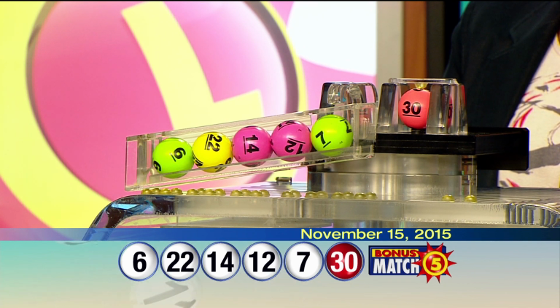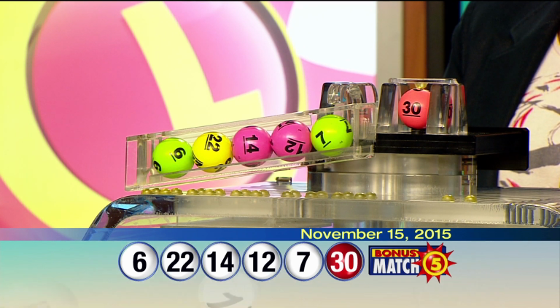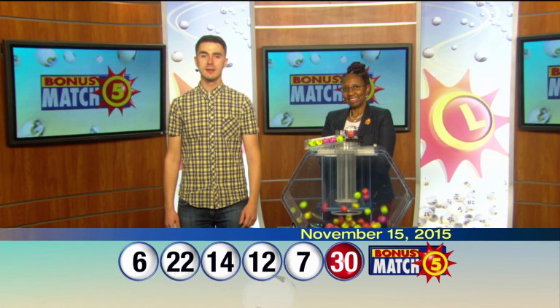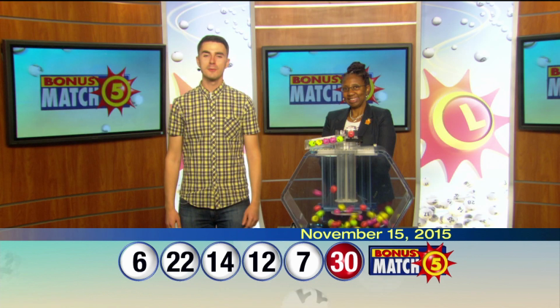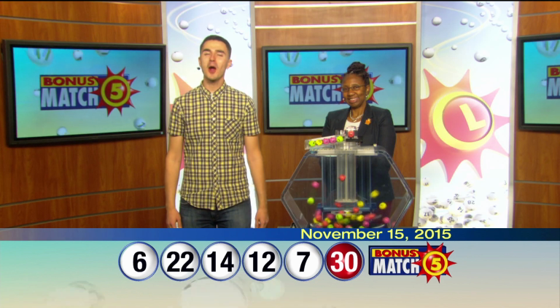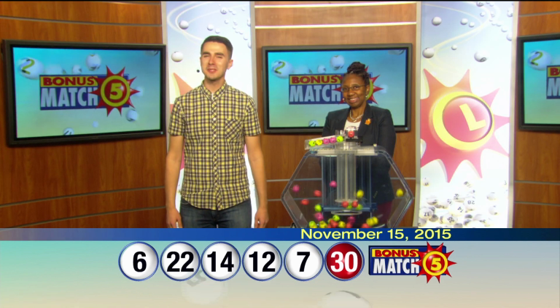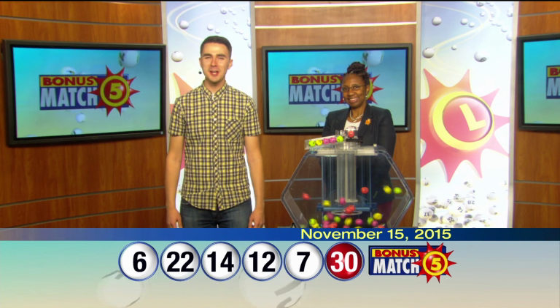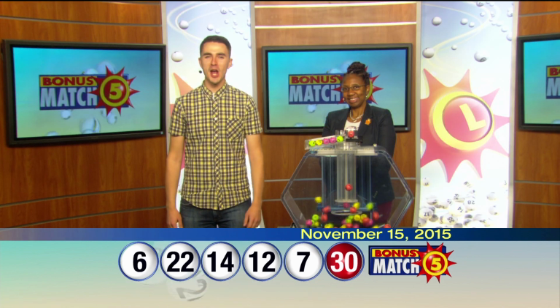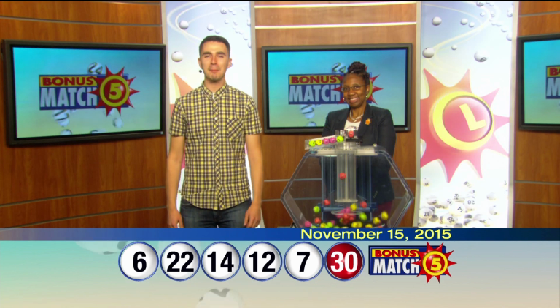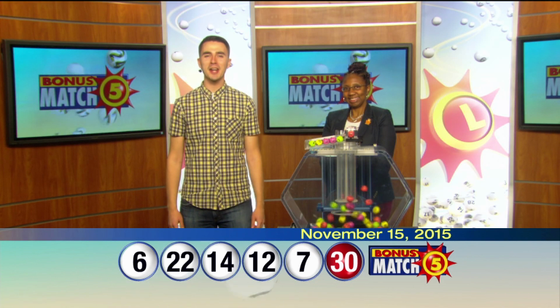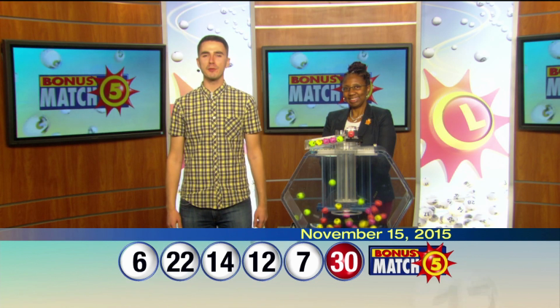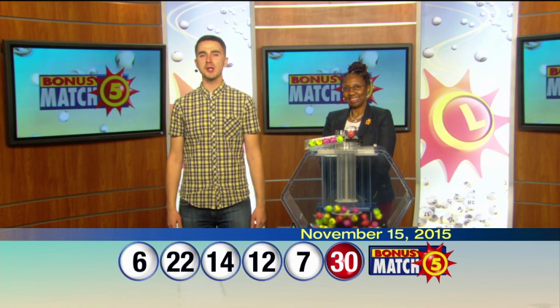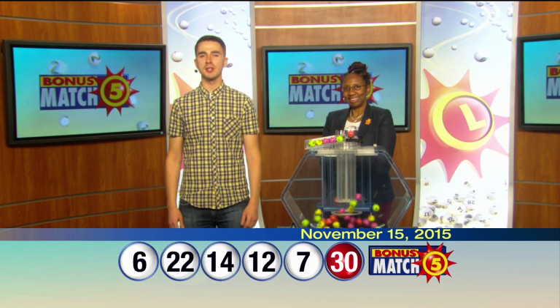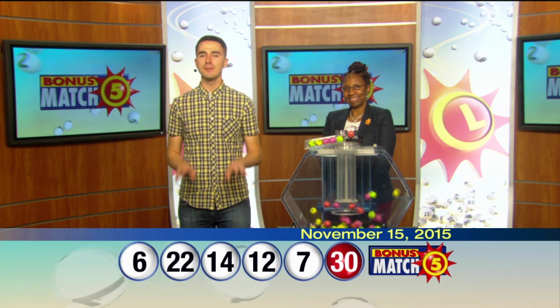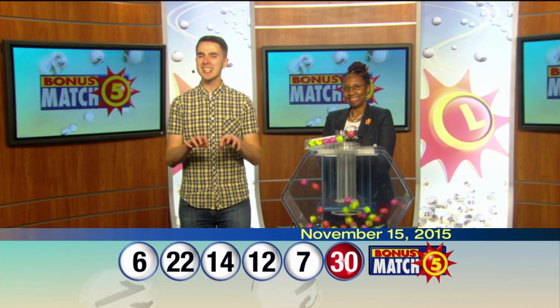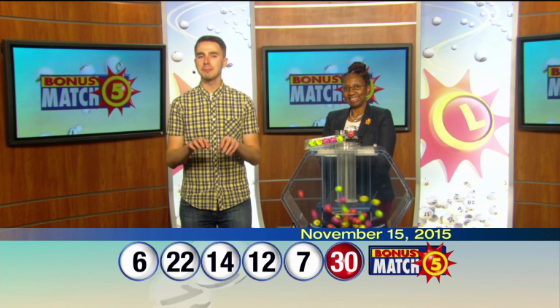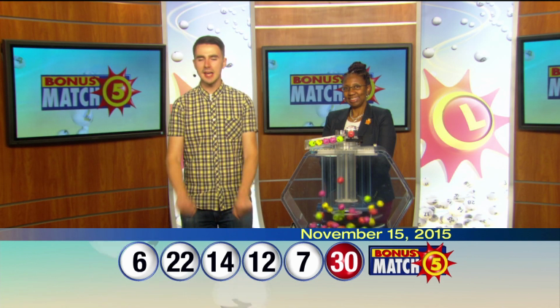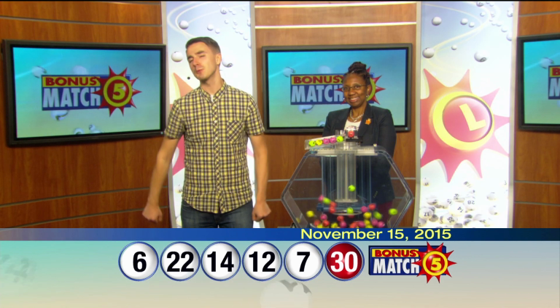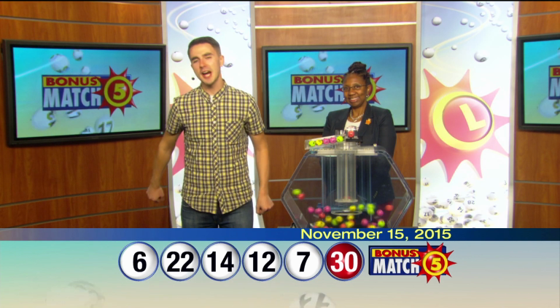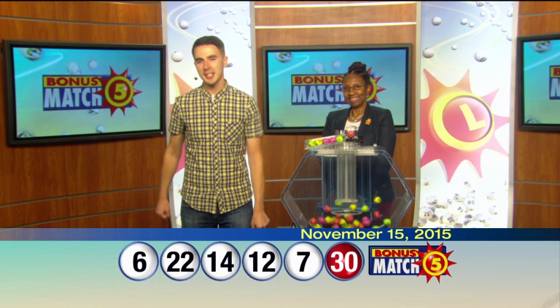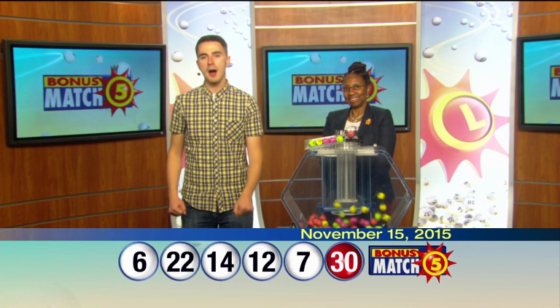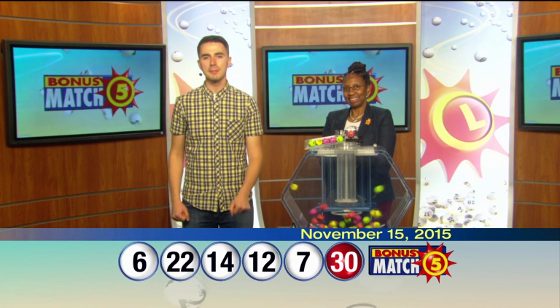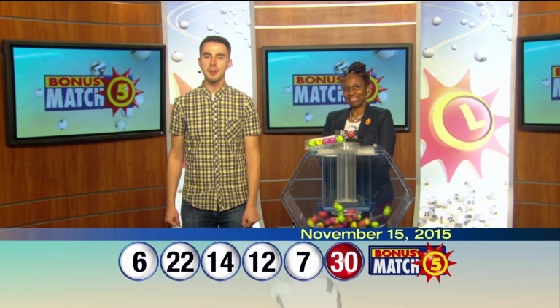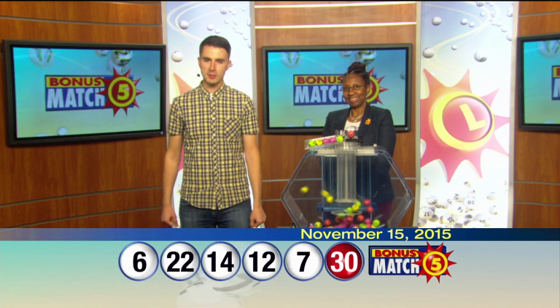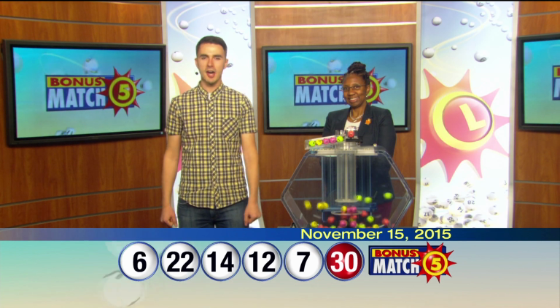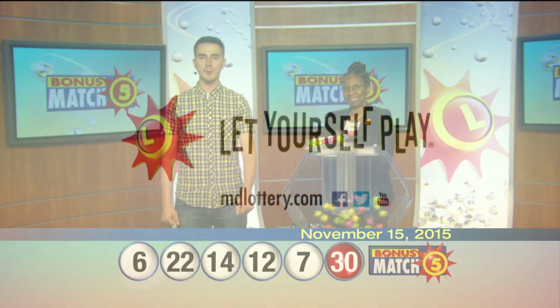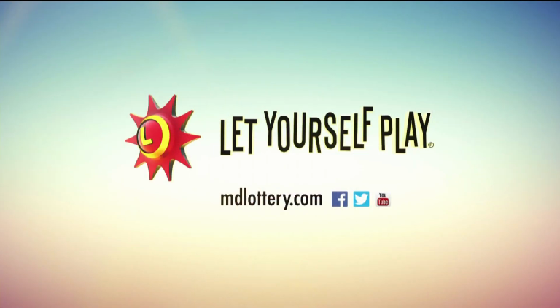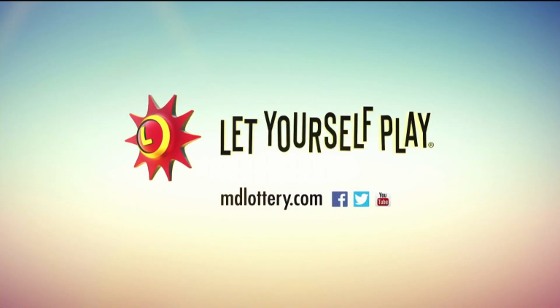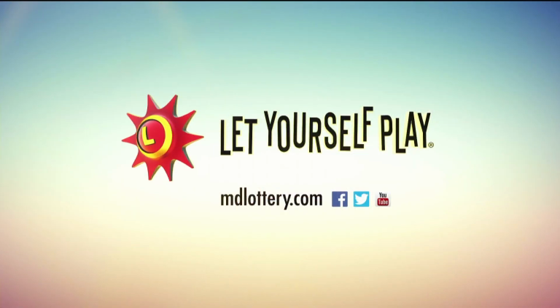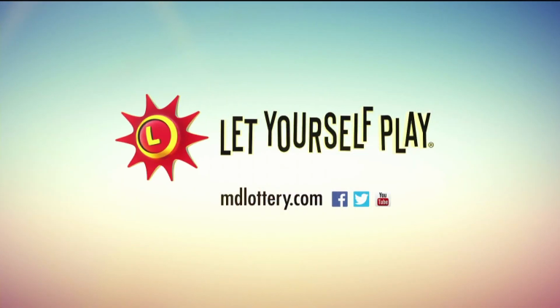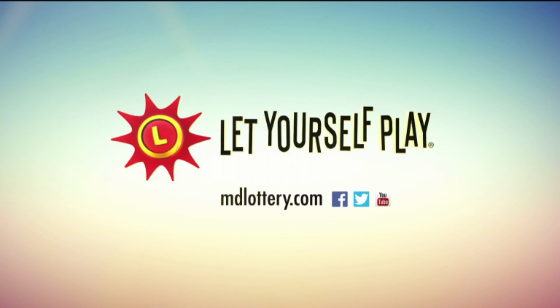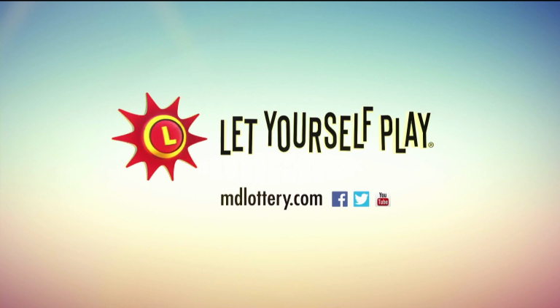For up-to-date jackpot information, visit mdlottery.com. The Maryland Lottery — let yourself play.